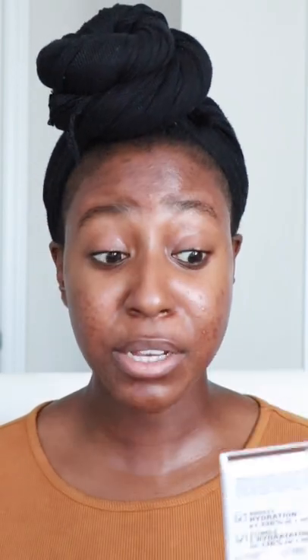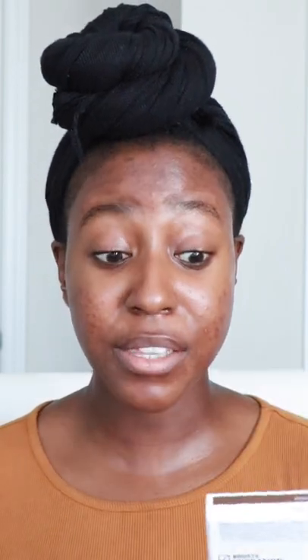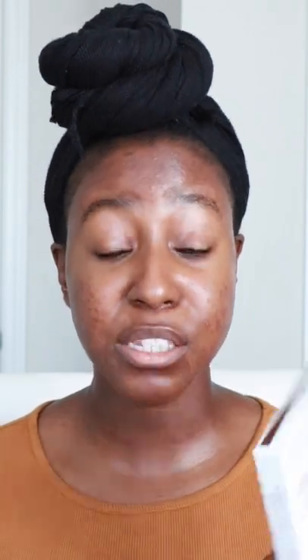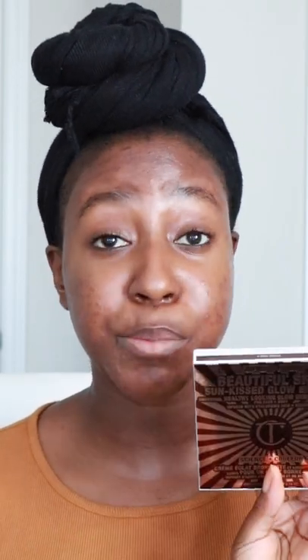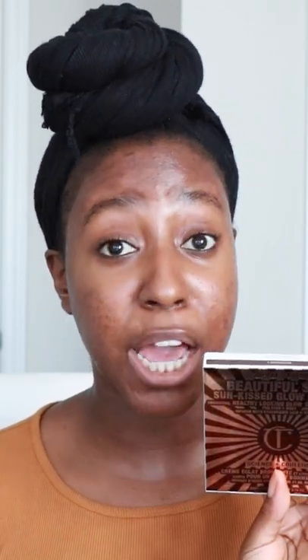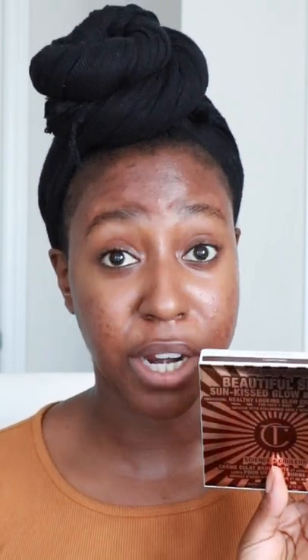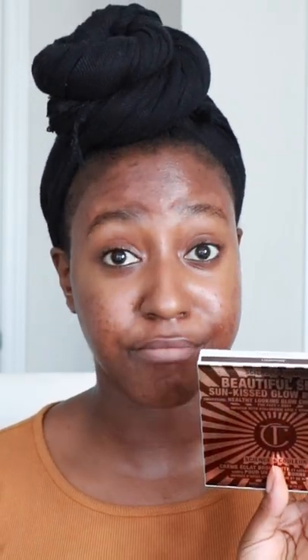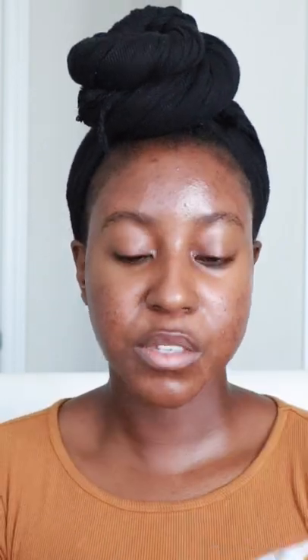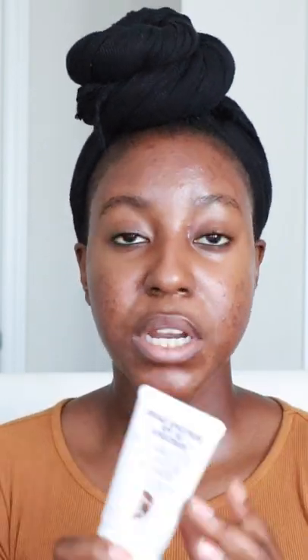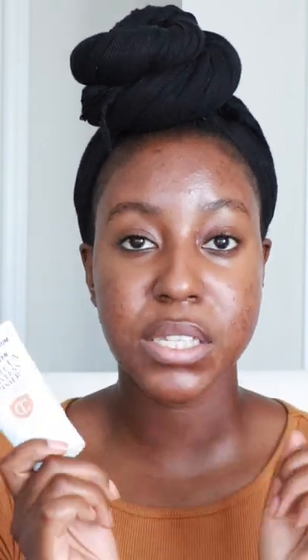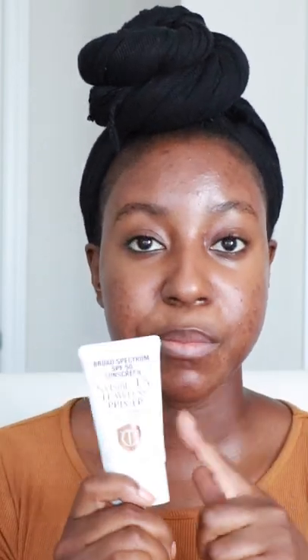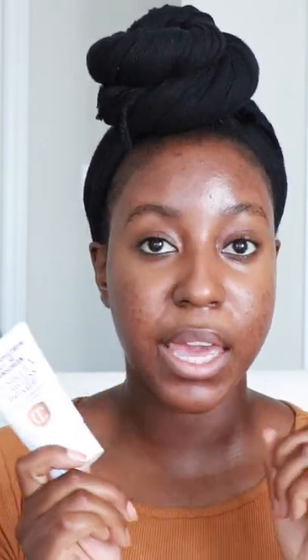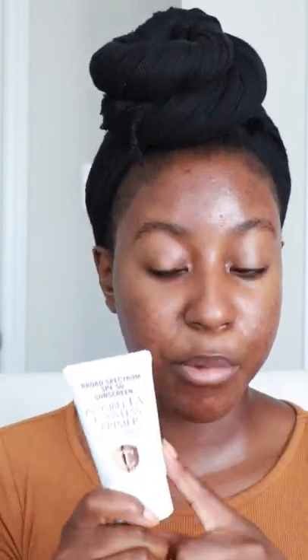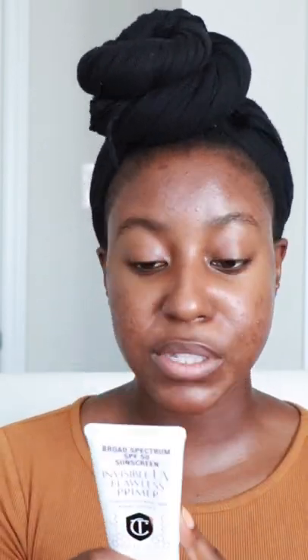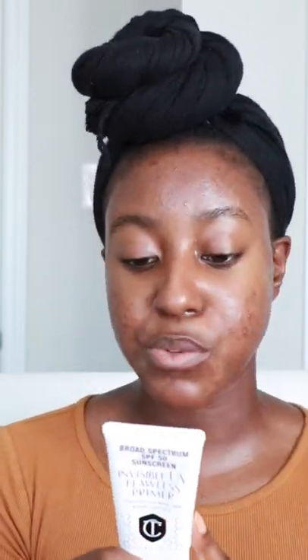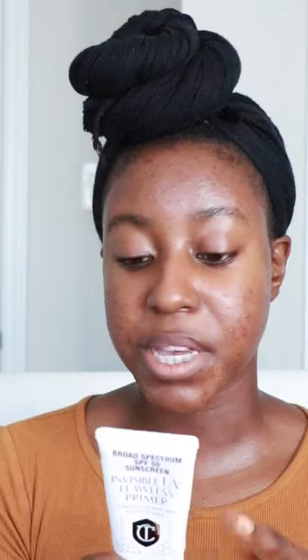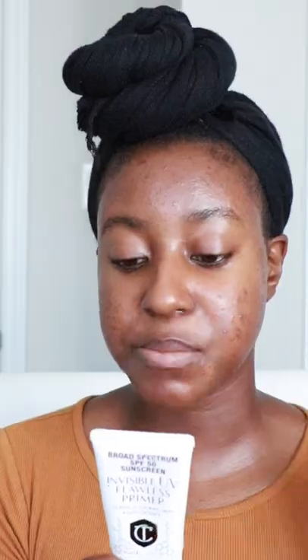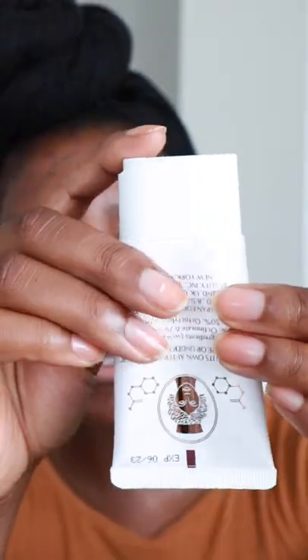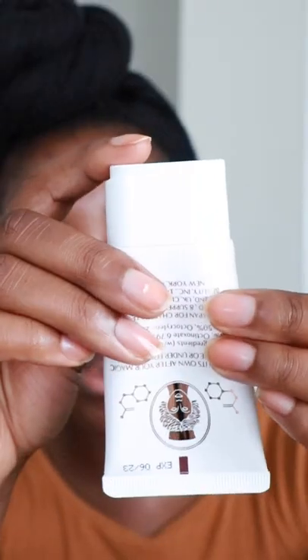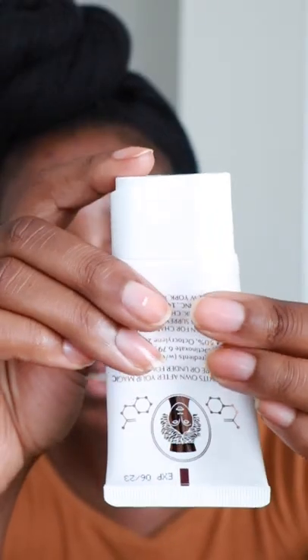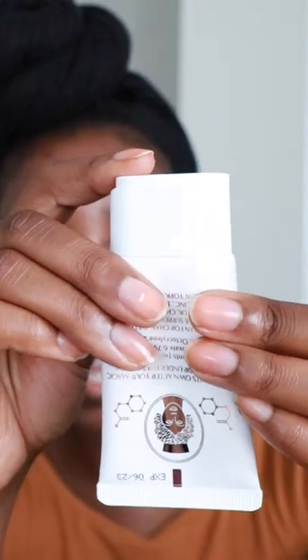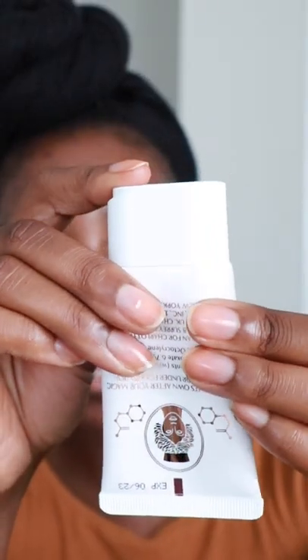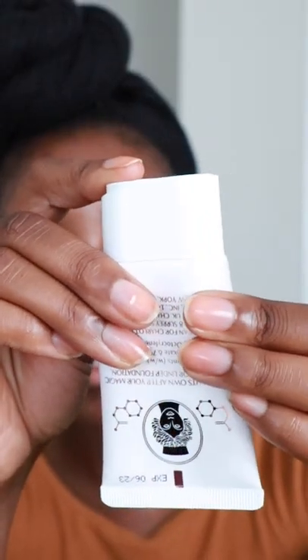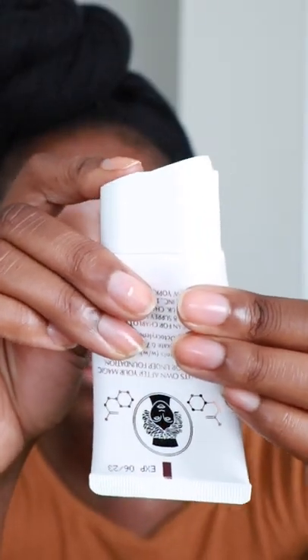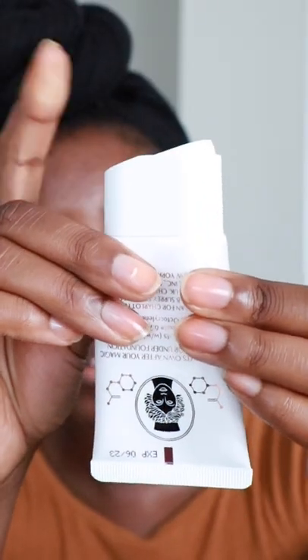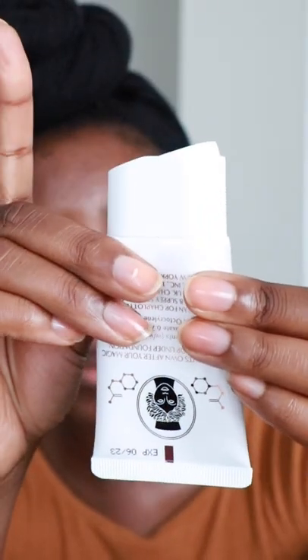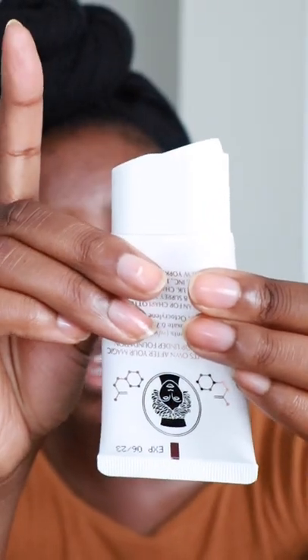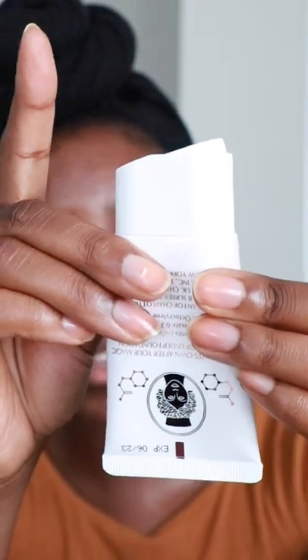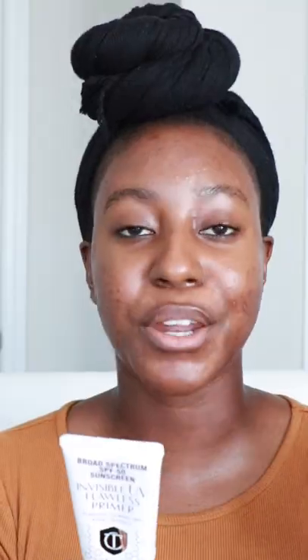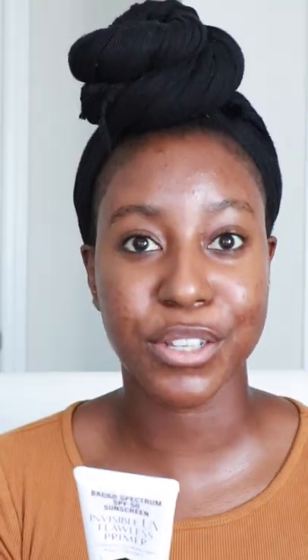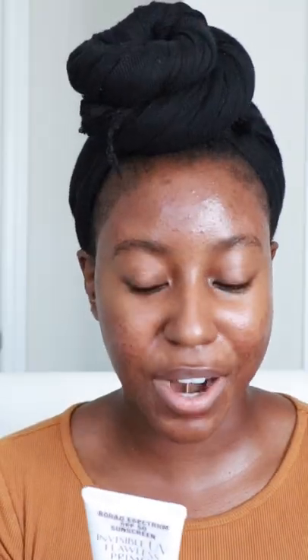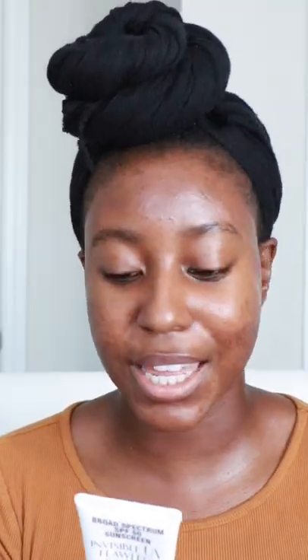Apparently this is supposed to be hydrating. This one seems to be a chemical sunscreen because it's made with avobenzone, octinoxate, oxysolate, and octocrylene.